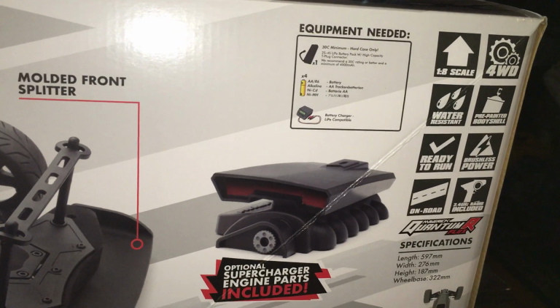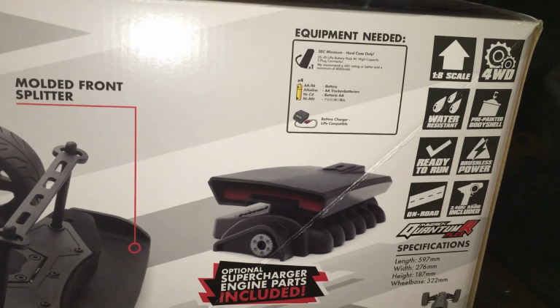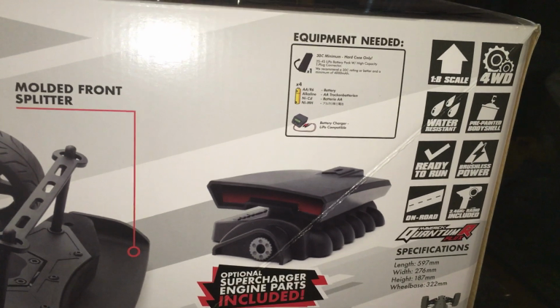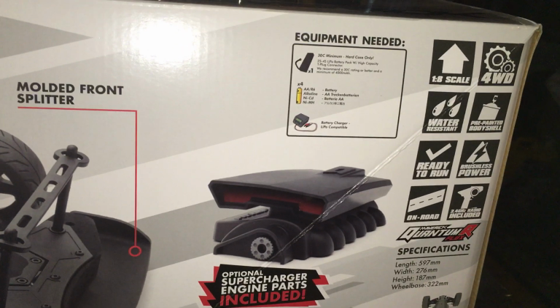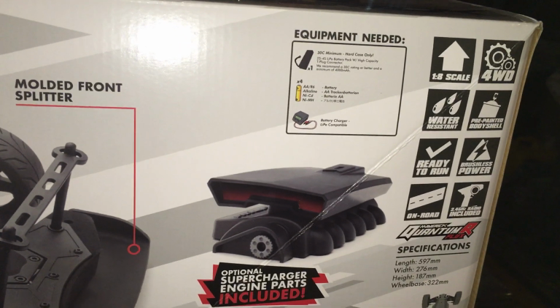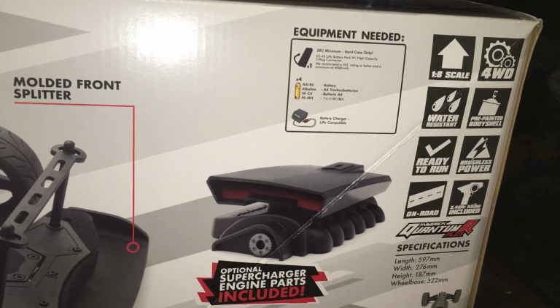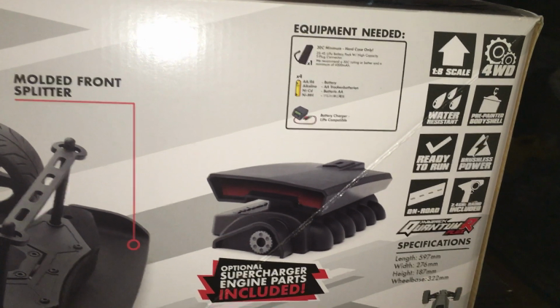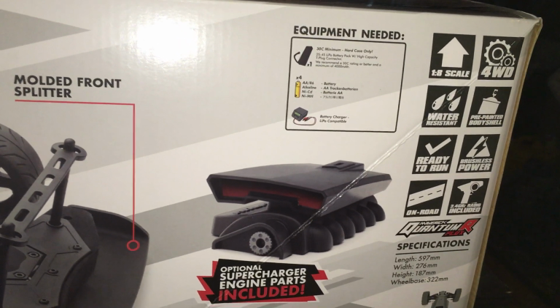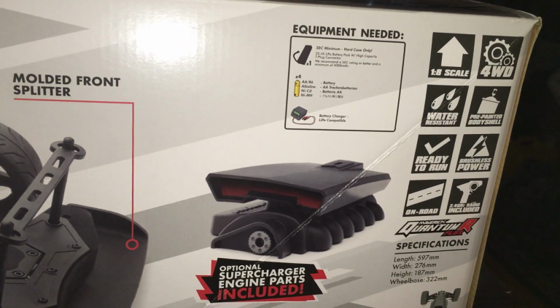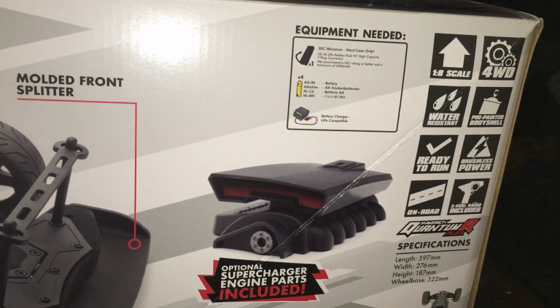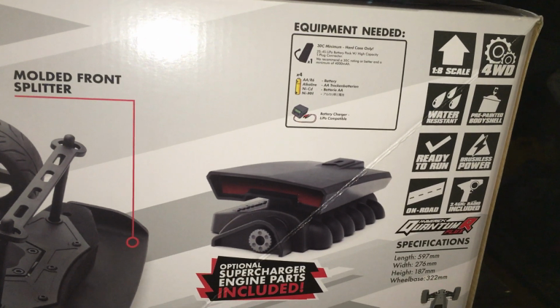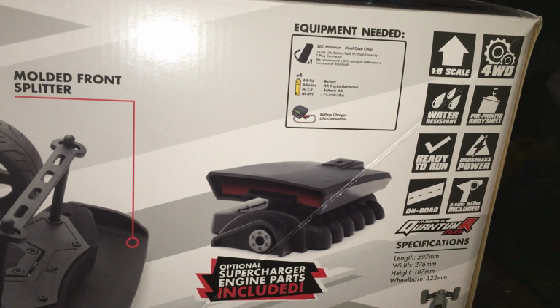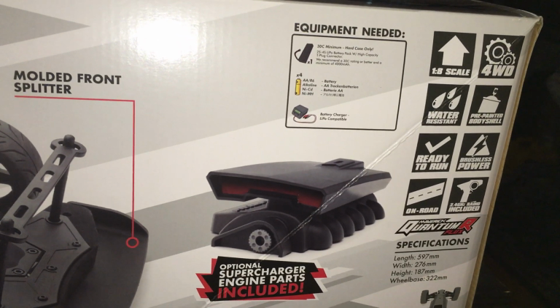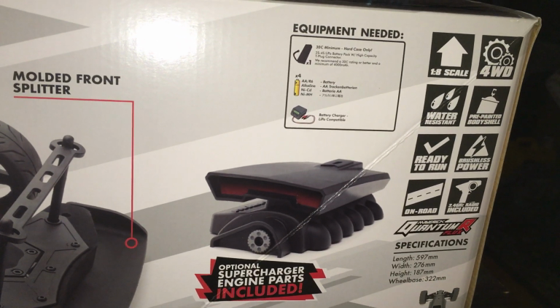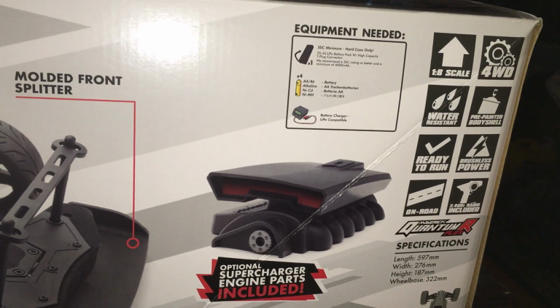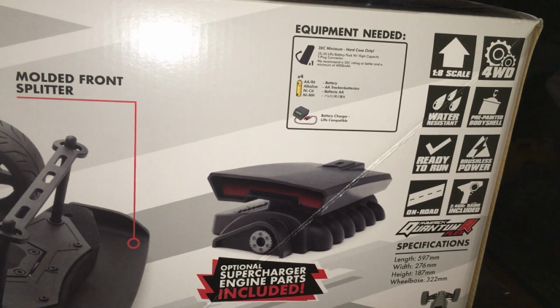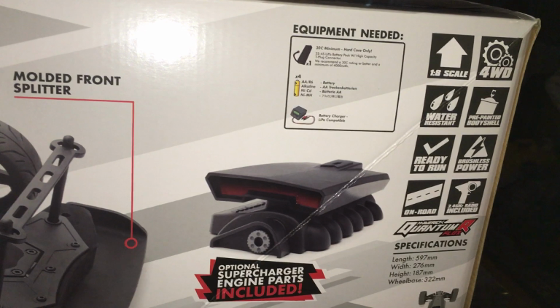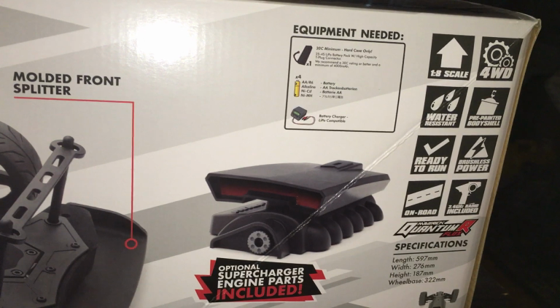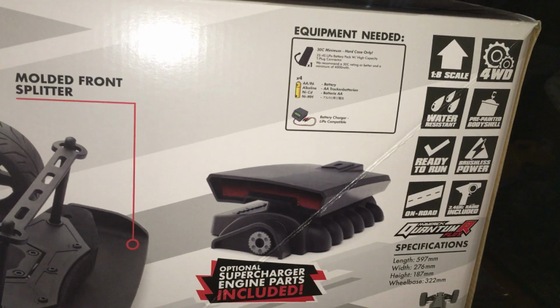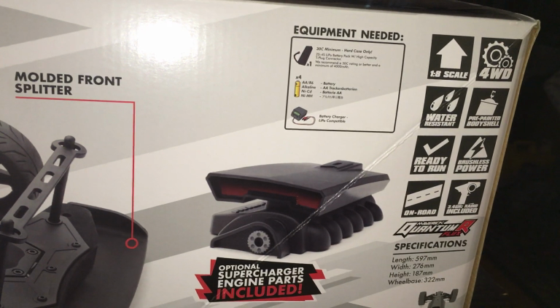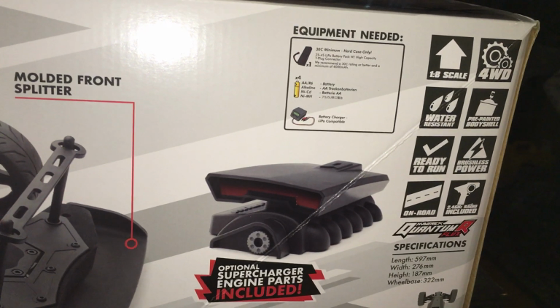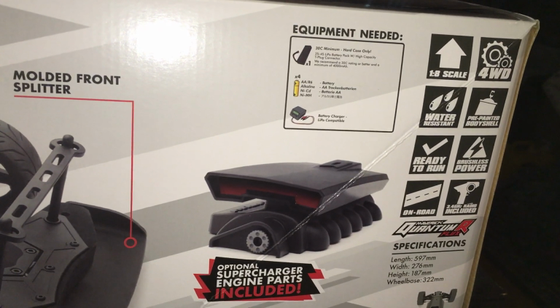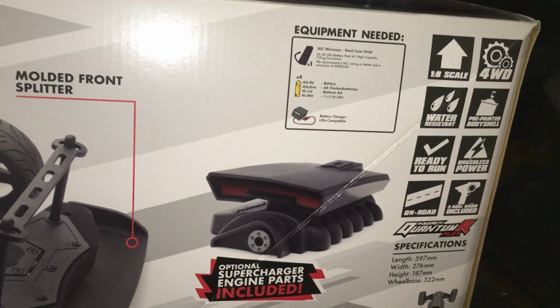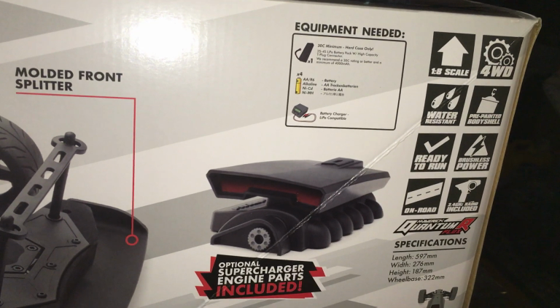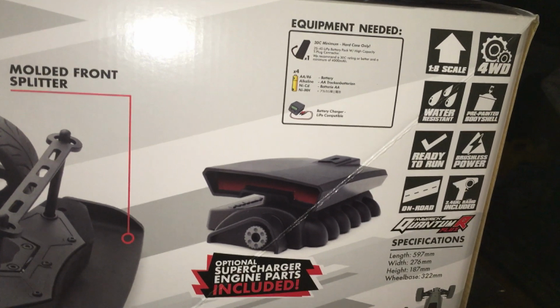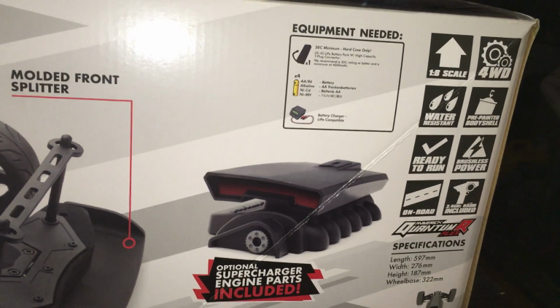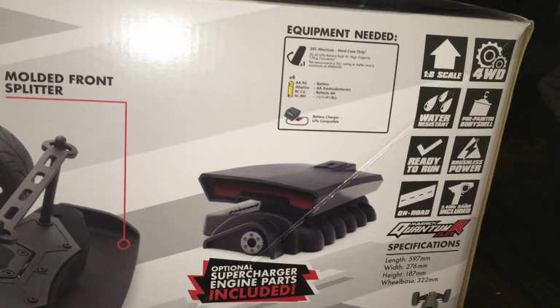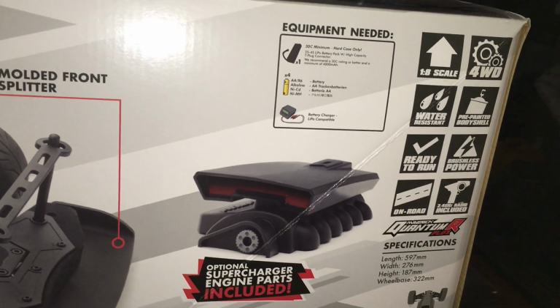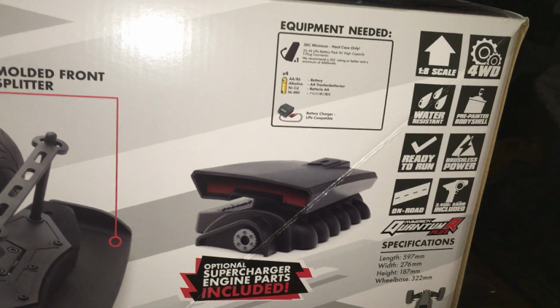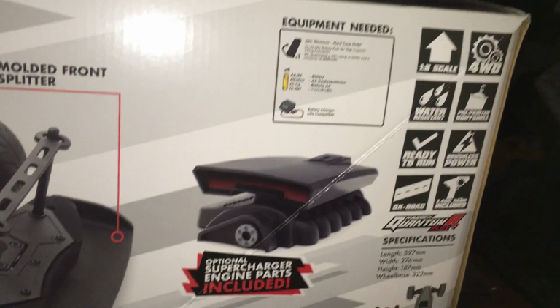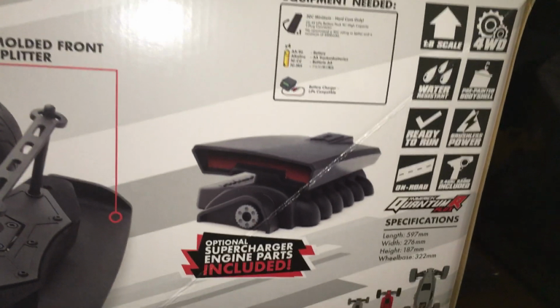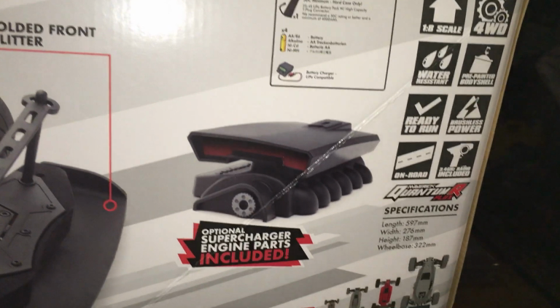You get the optional supercharger which is included in the box. It's all ready to run — all you need is batteries for your controller and a battery charger.